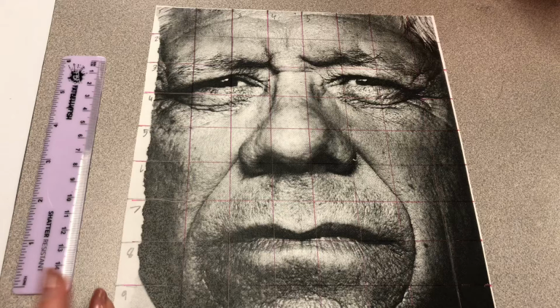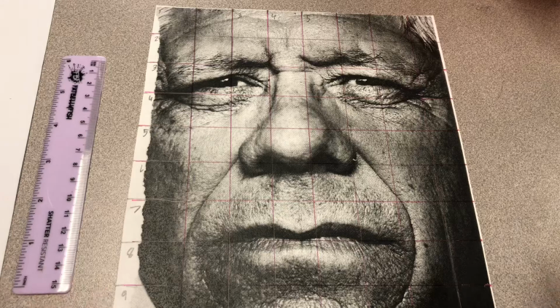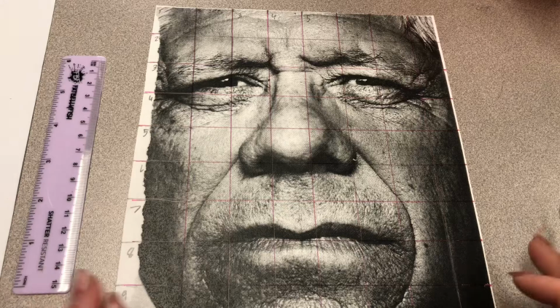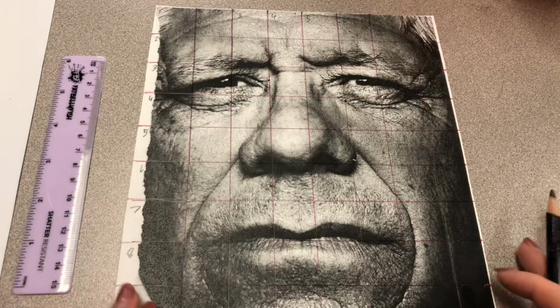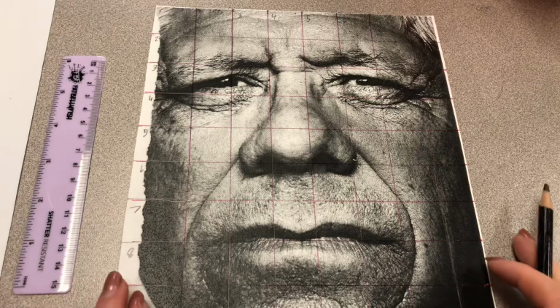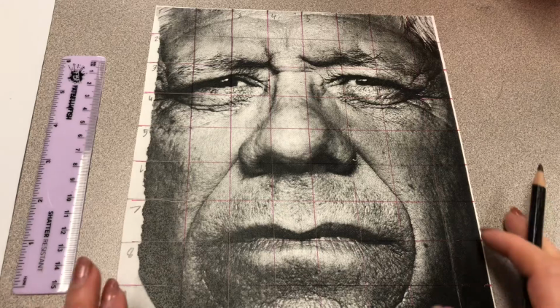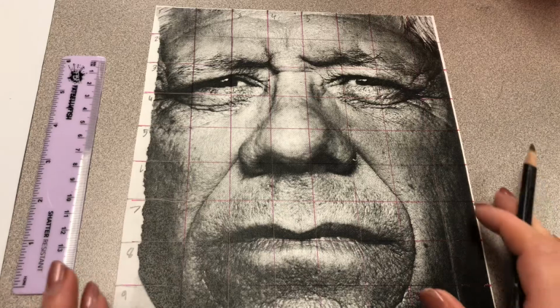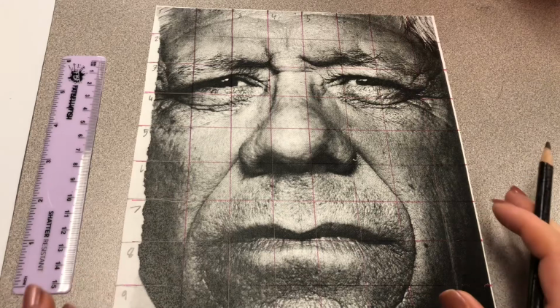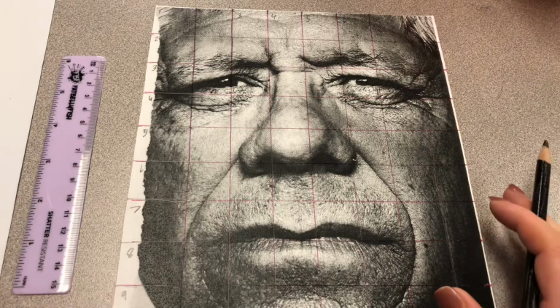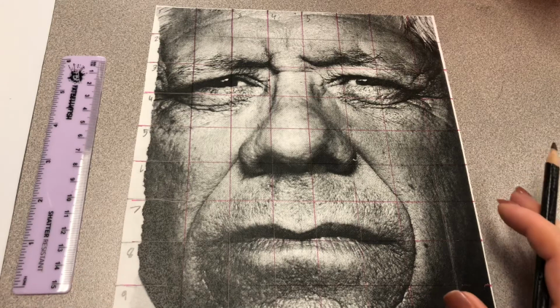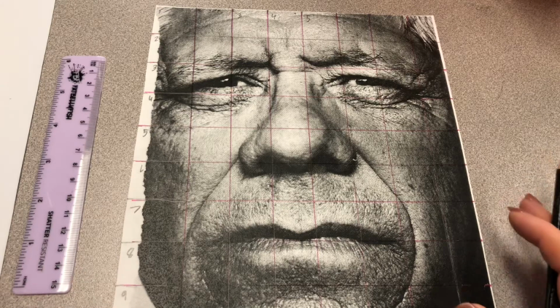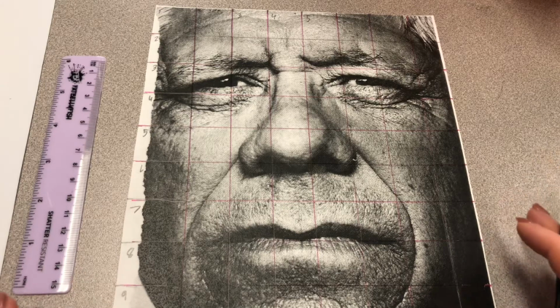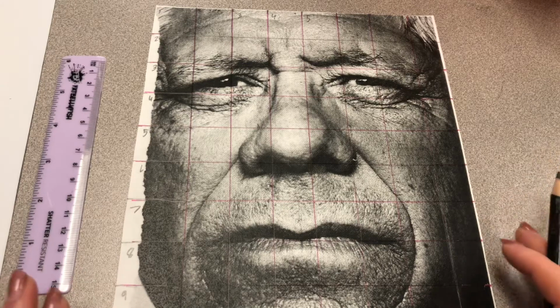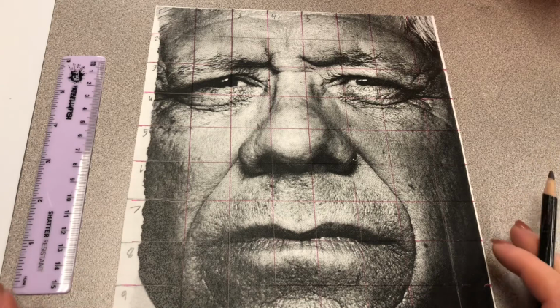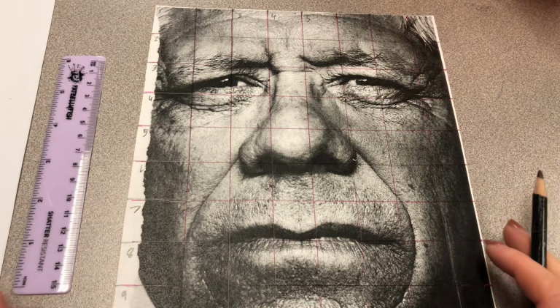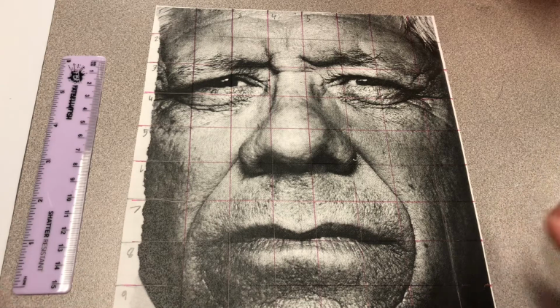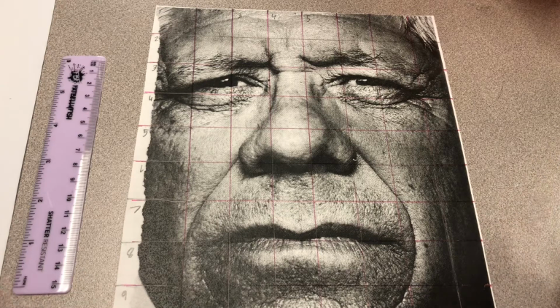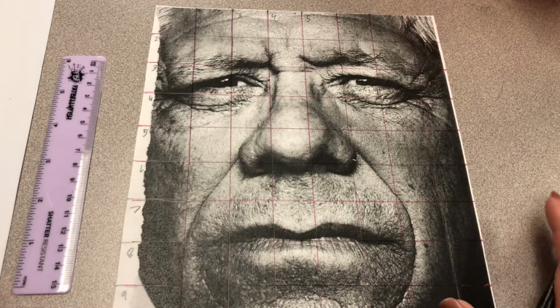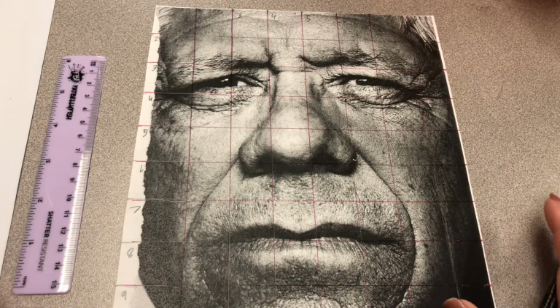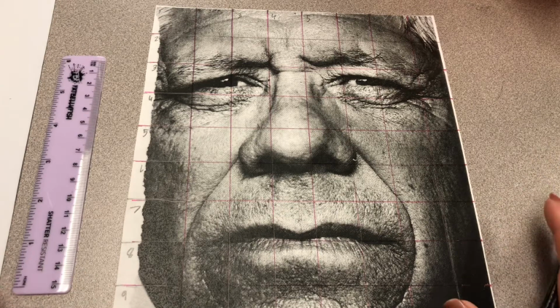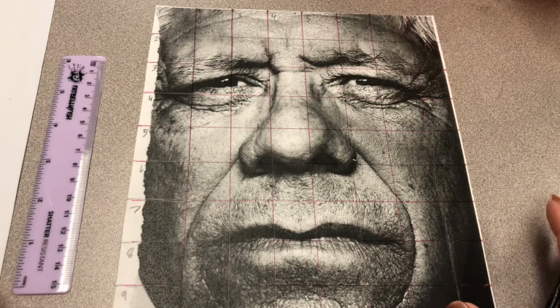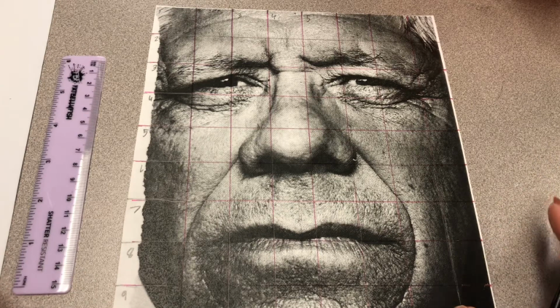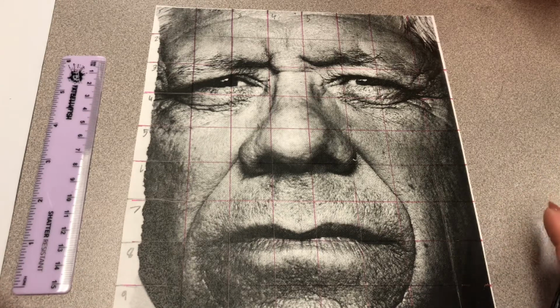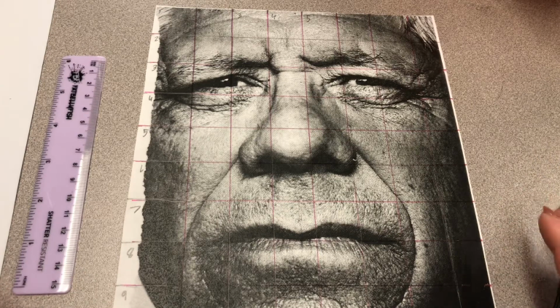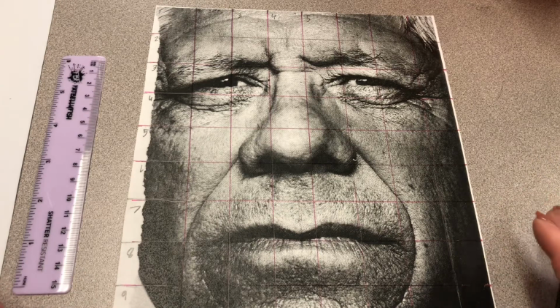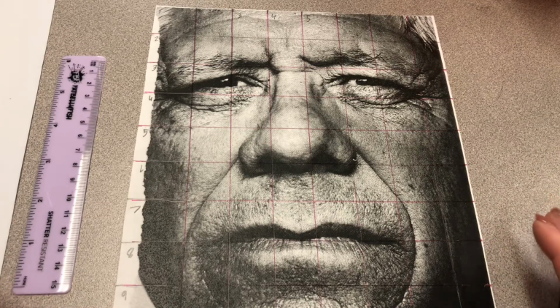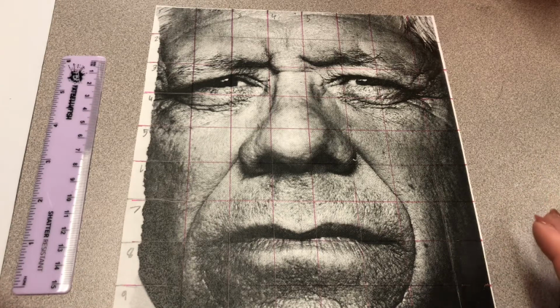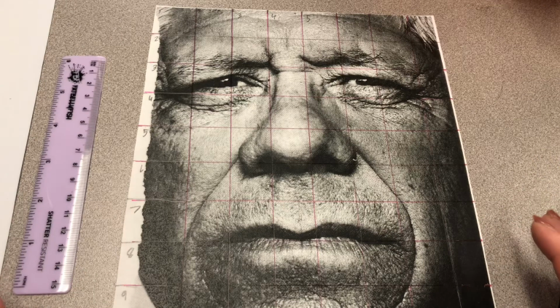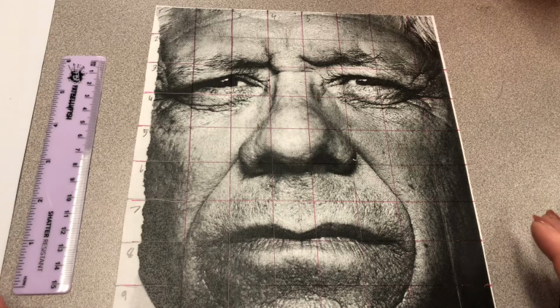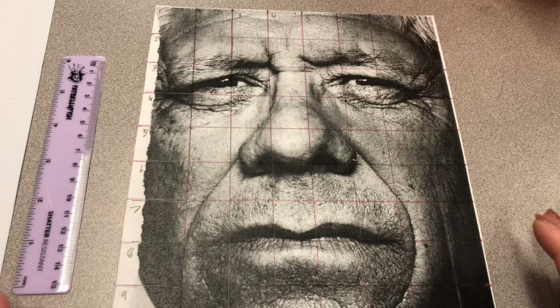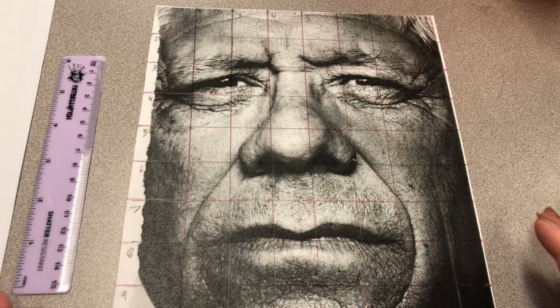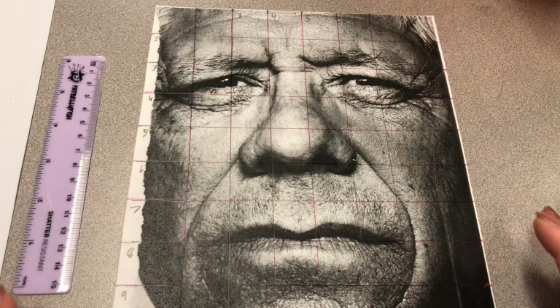Hello class, let's talk about your next project. For your next project, we are going to be doing a grid portrait drawing.